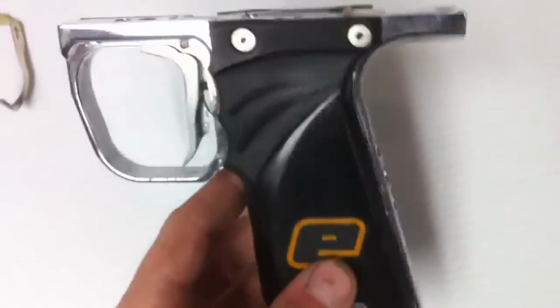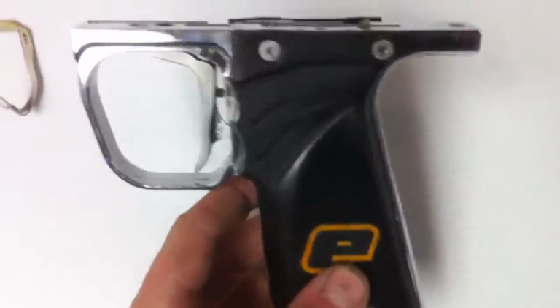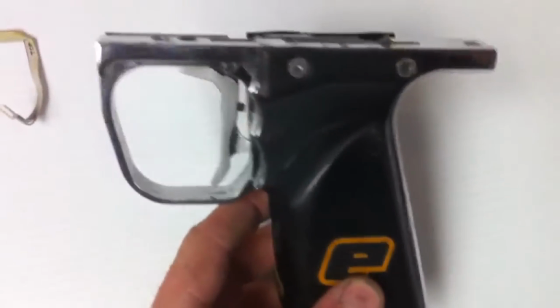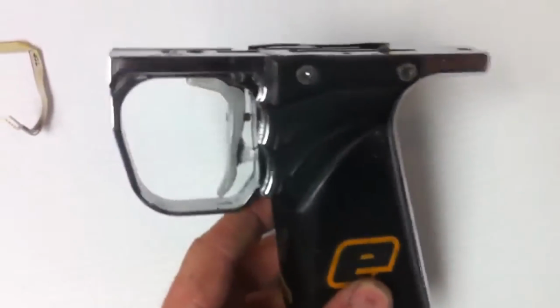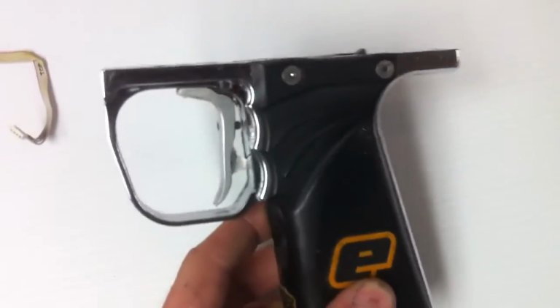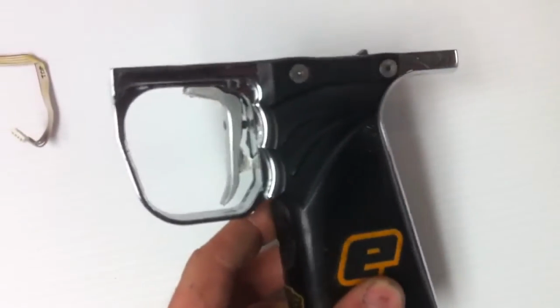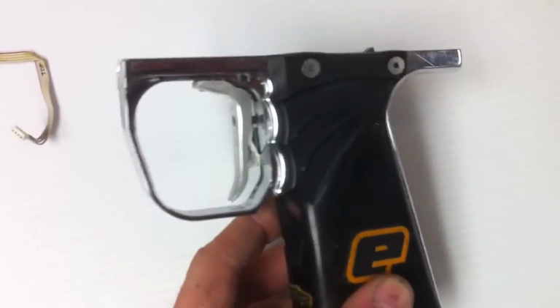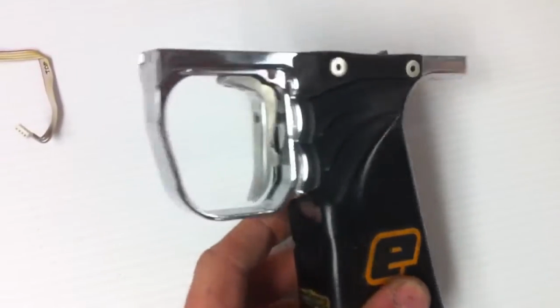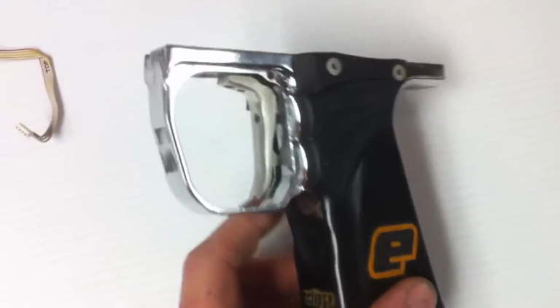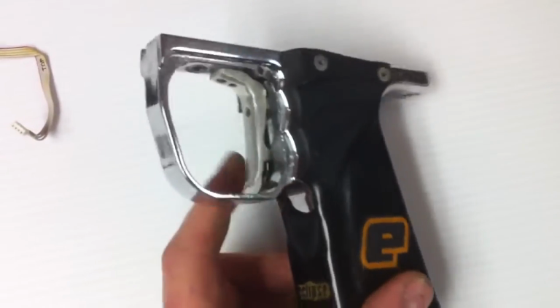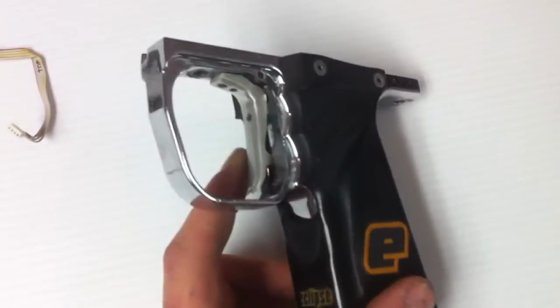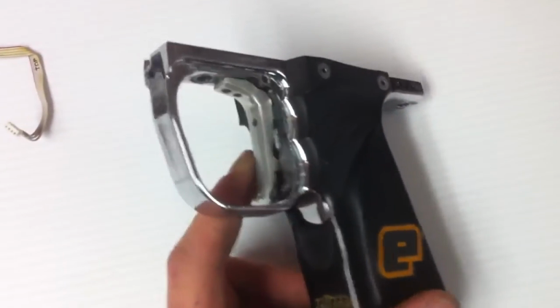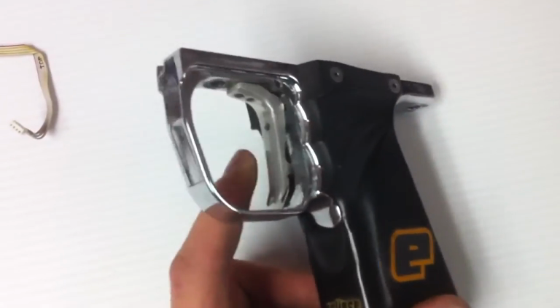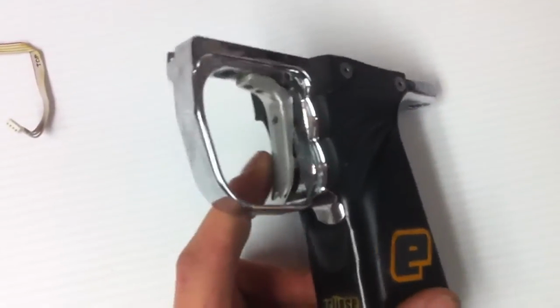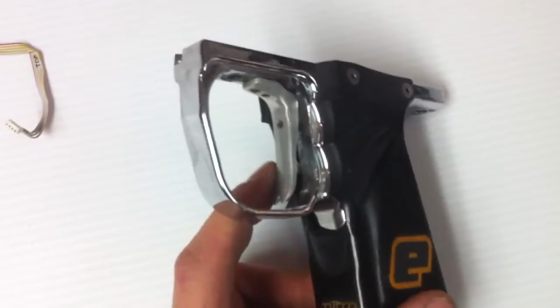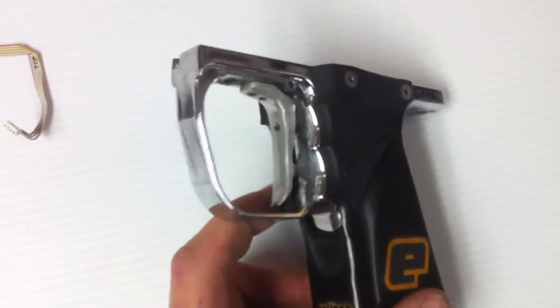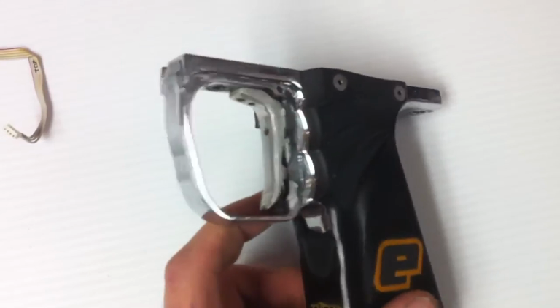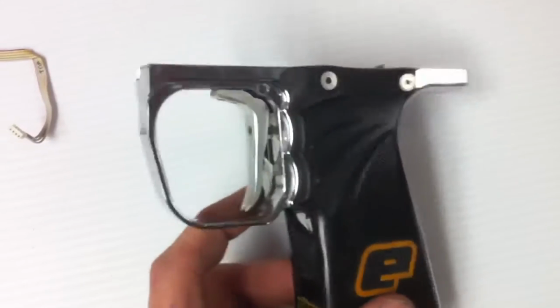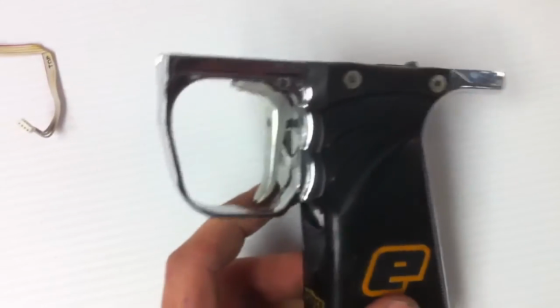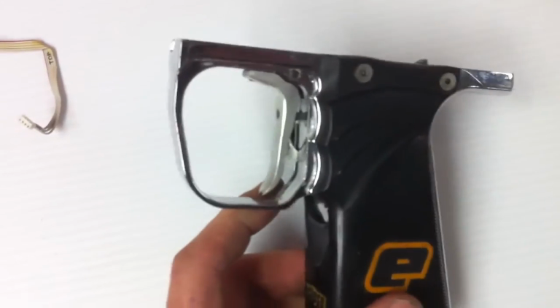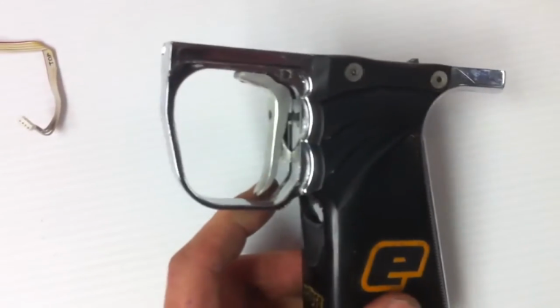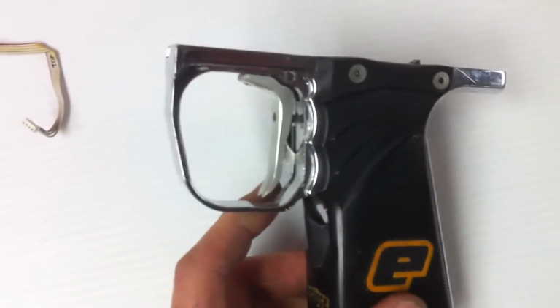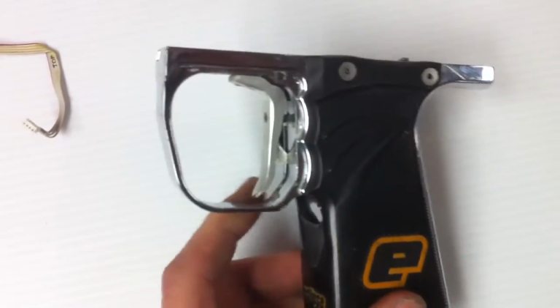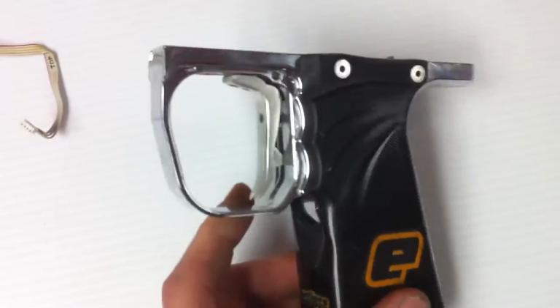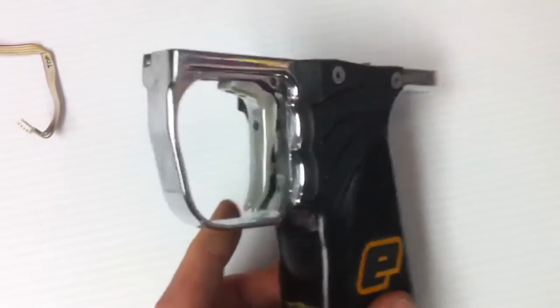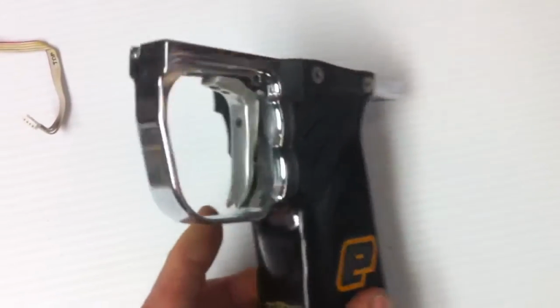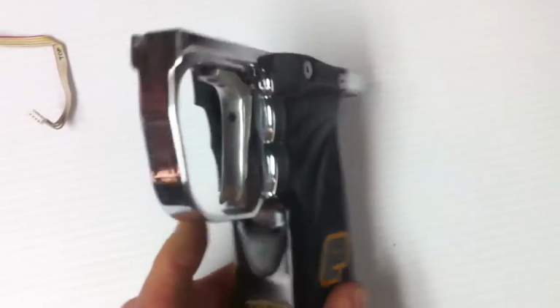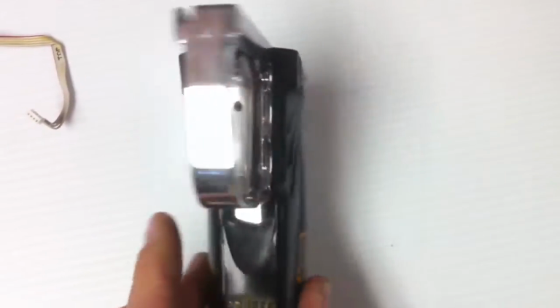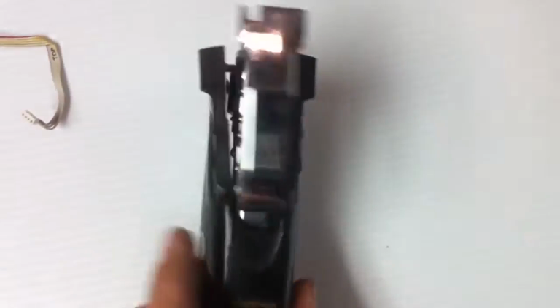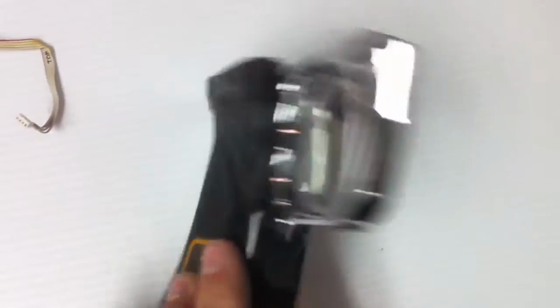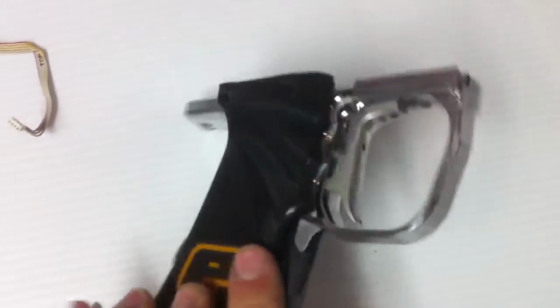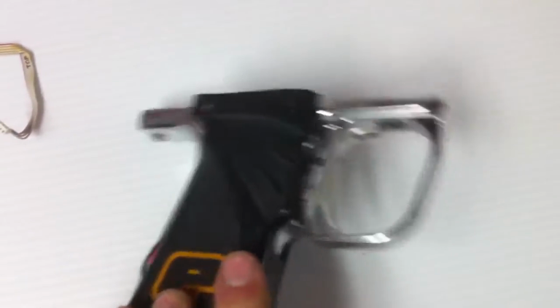It does have an upgraded trigger on it, not sure of the brand on that, but it's an aluminum trigger.